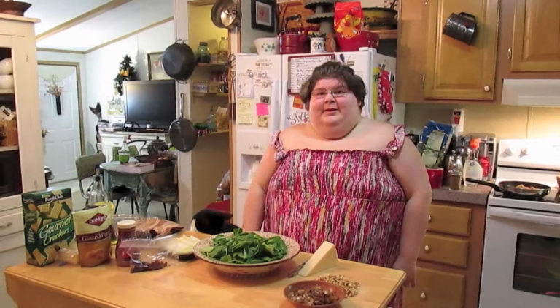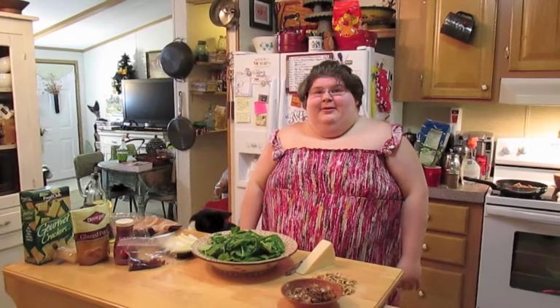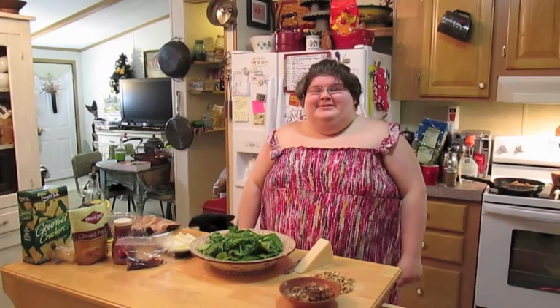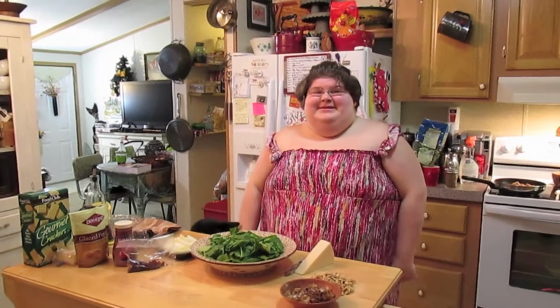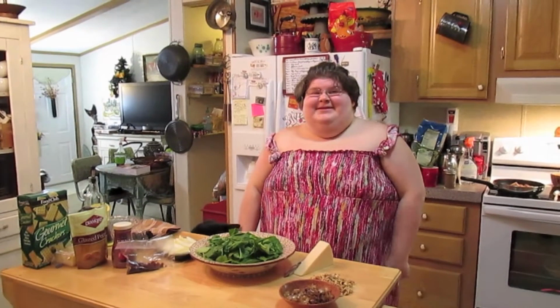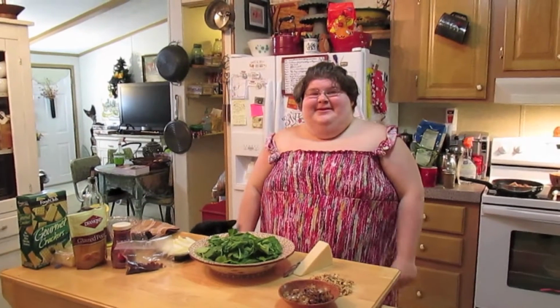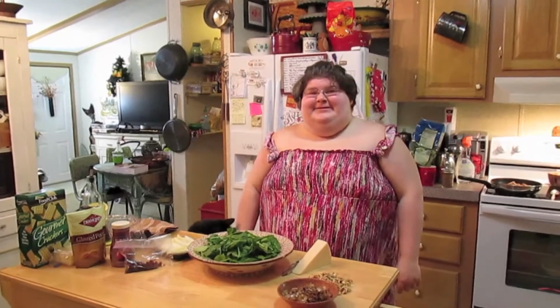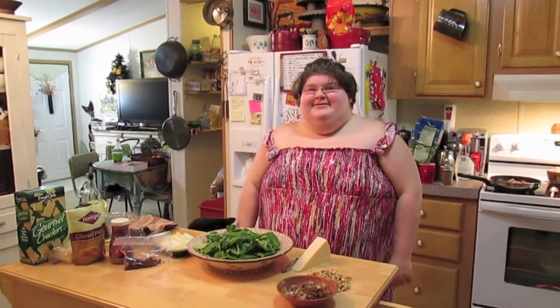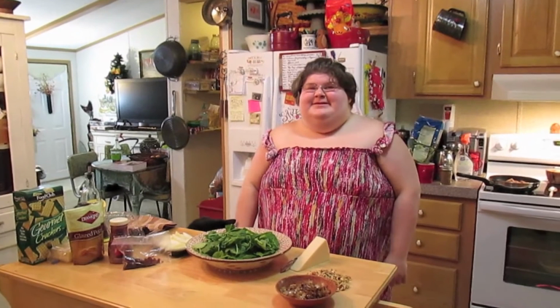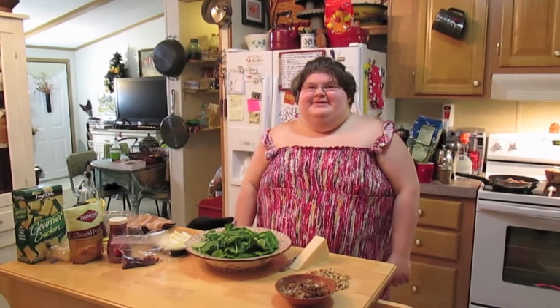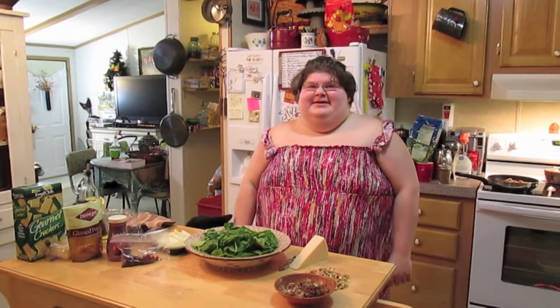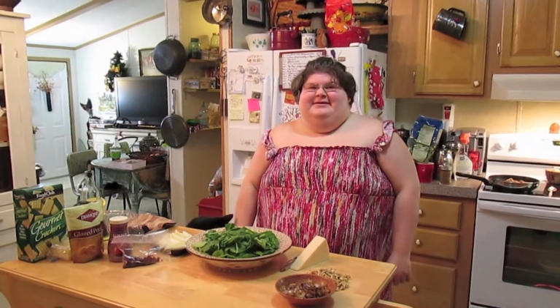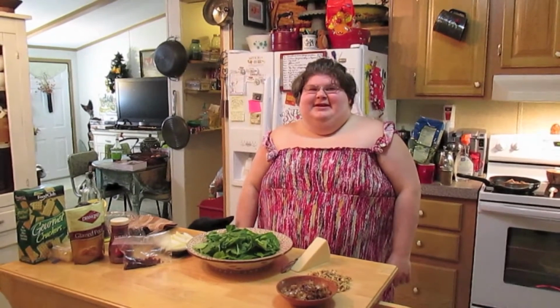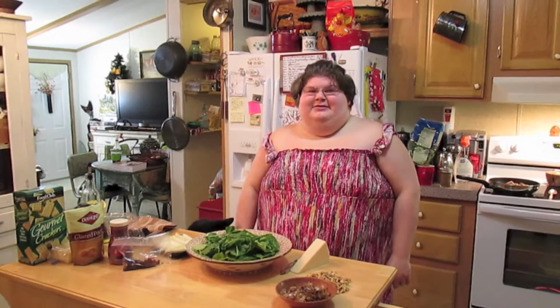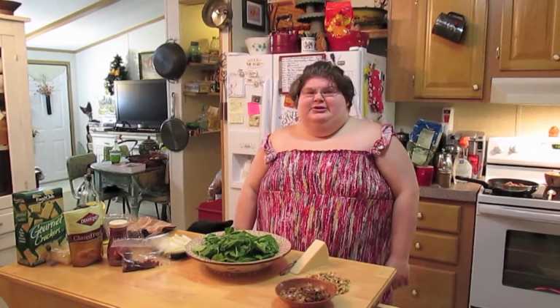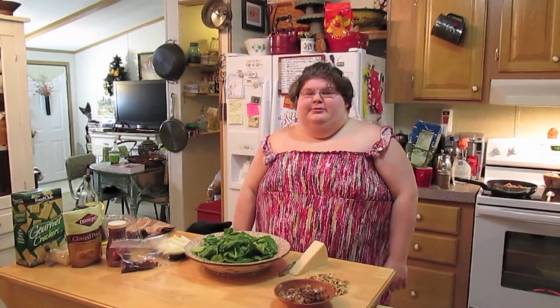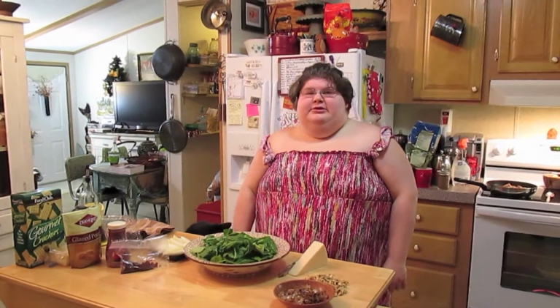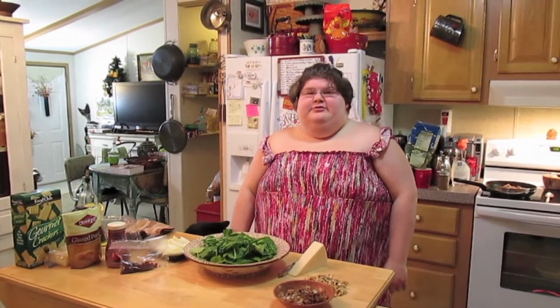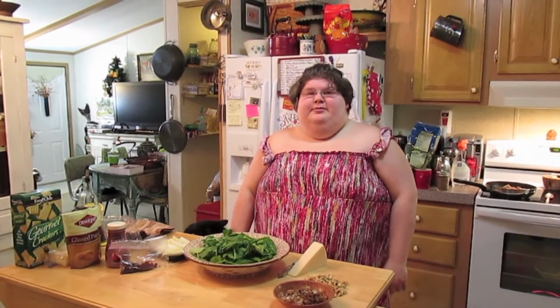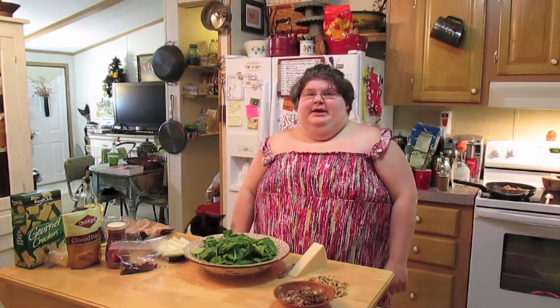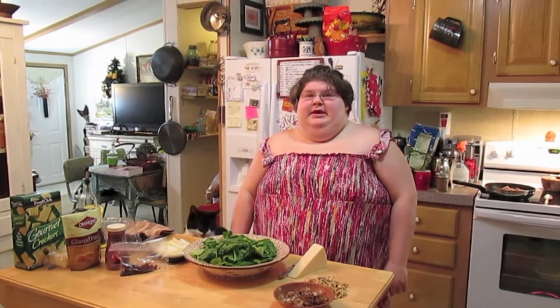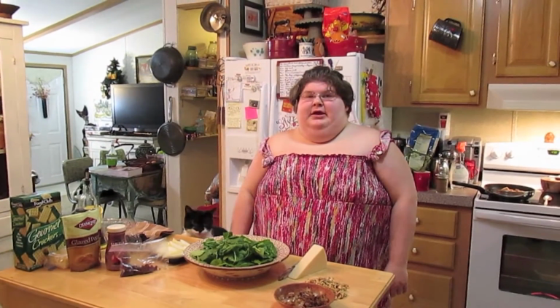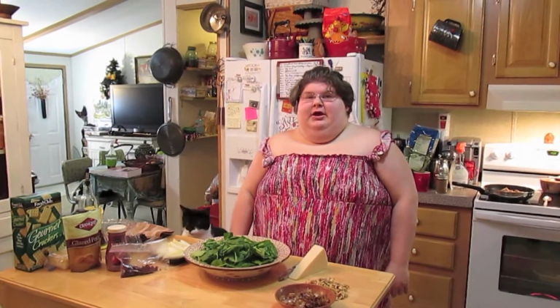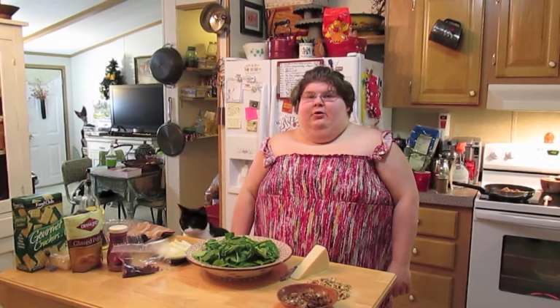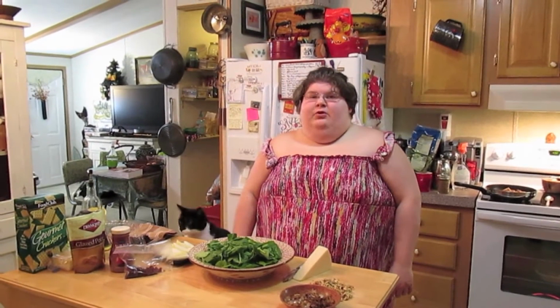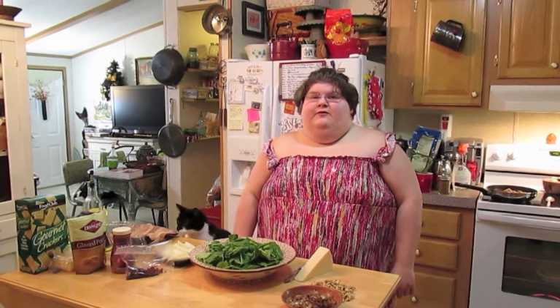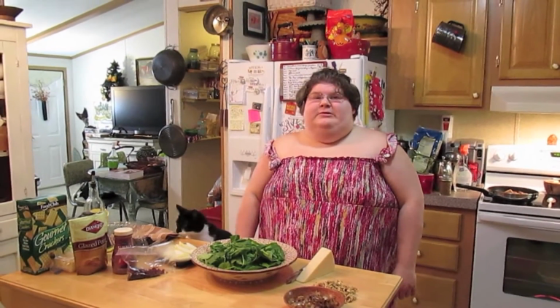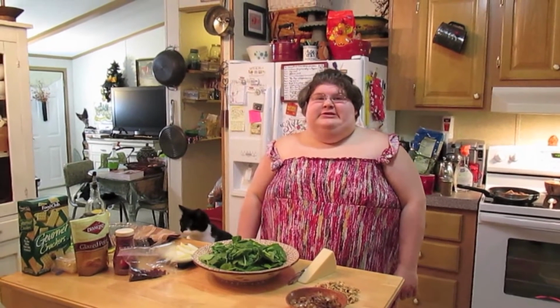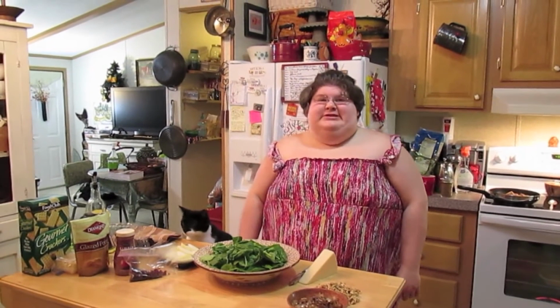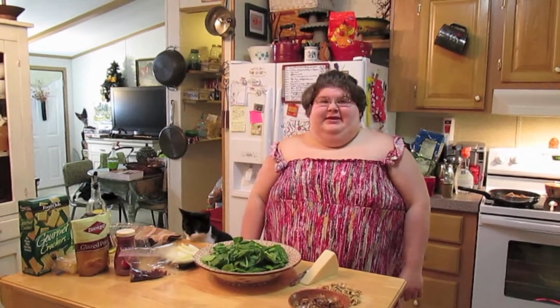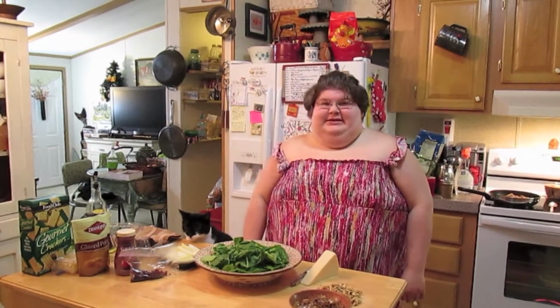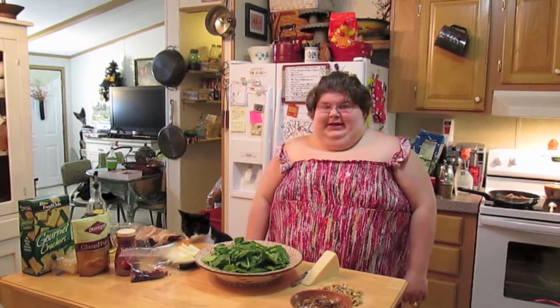Welcome to another episode of Simply Sarah. Today on the show we're just going to make a wonderful salad.